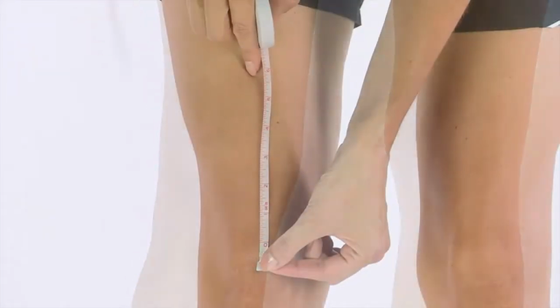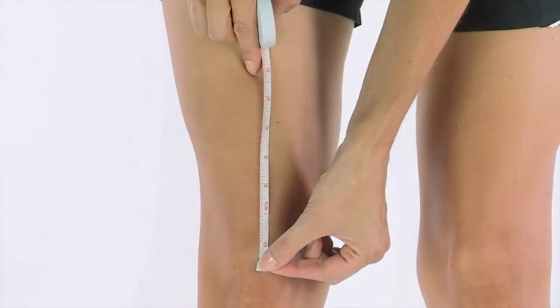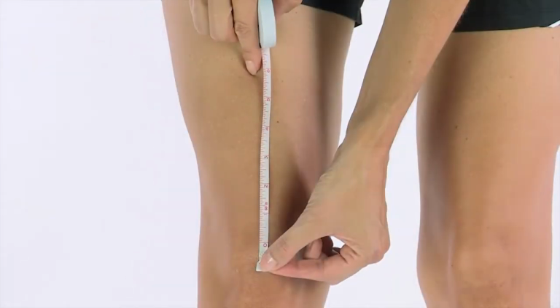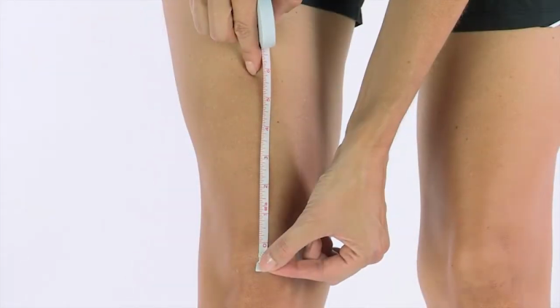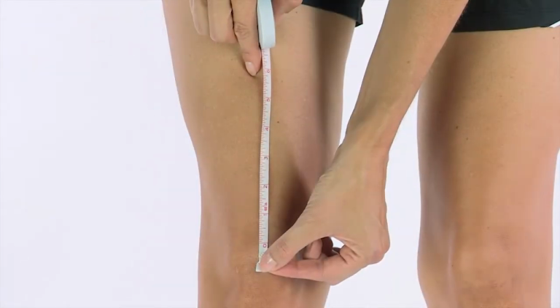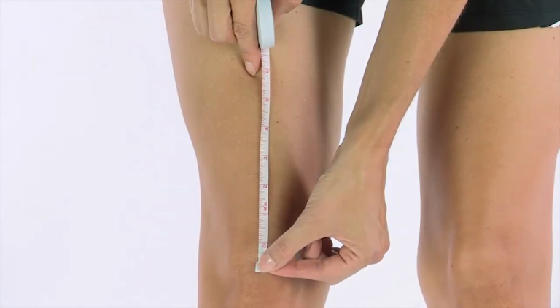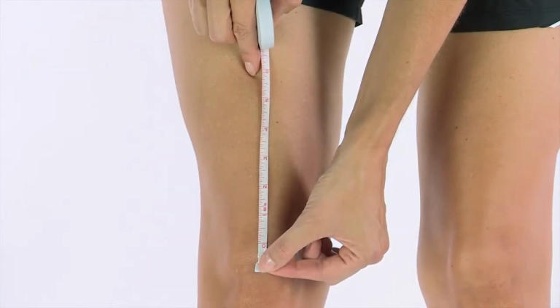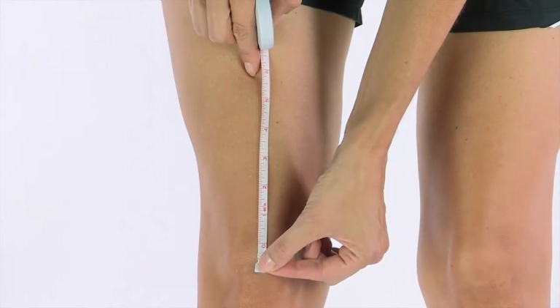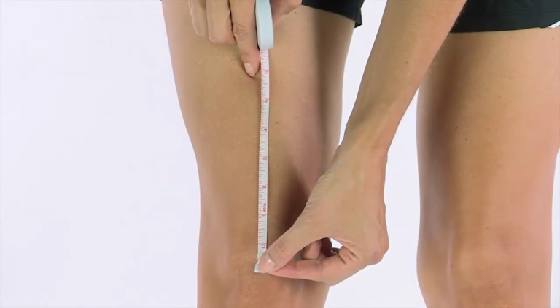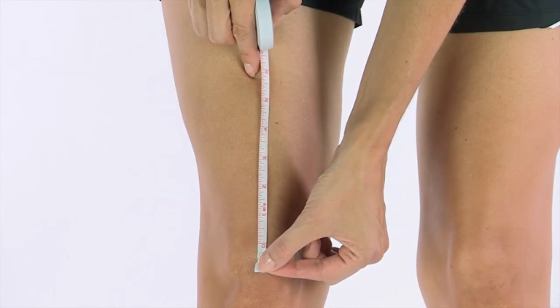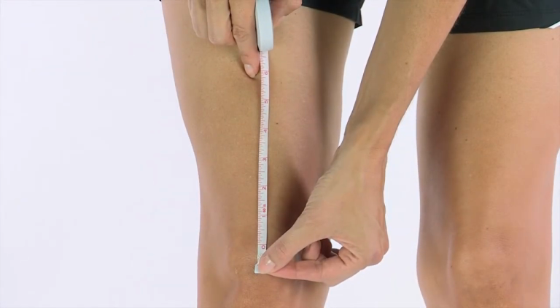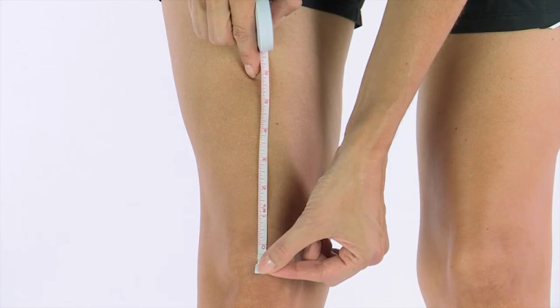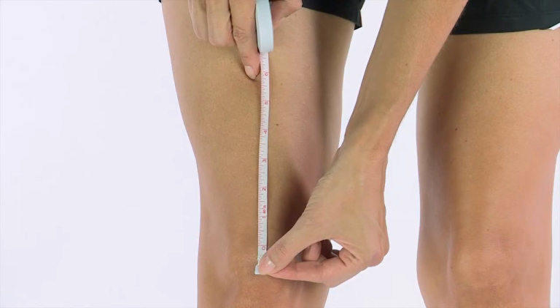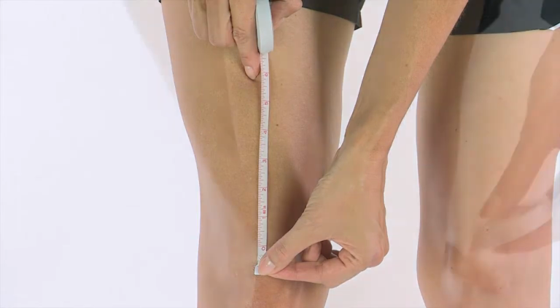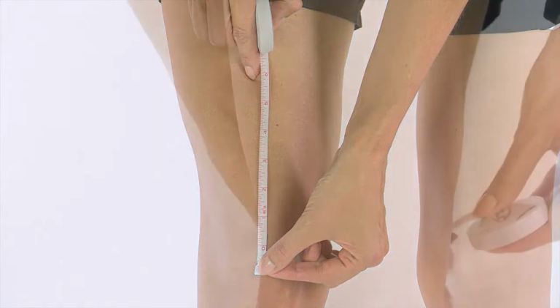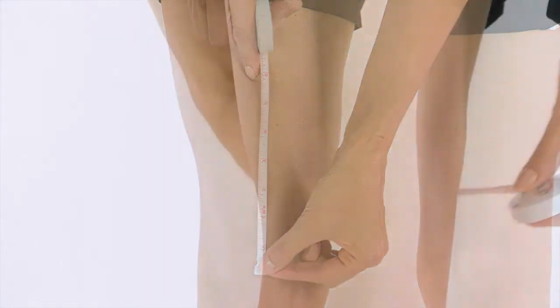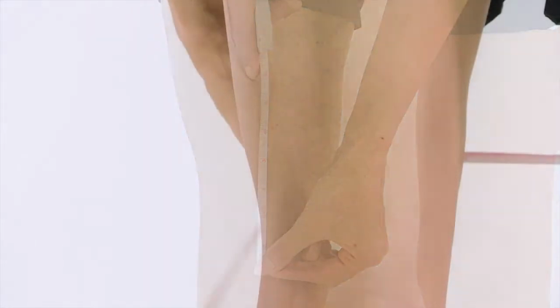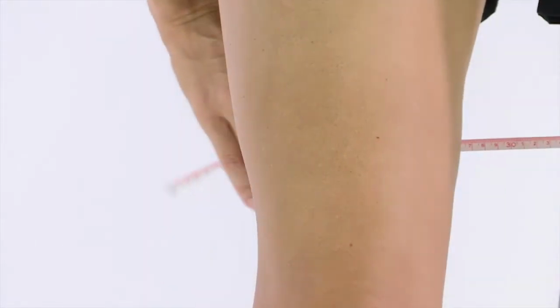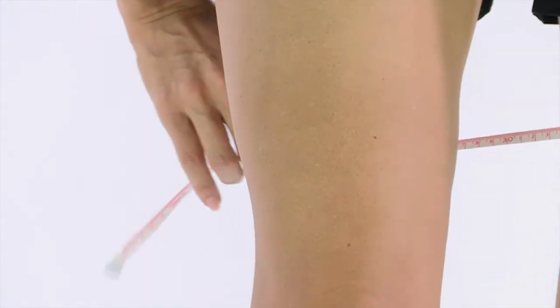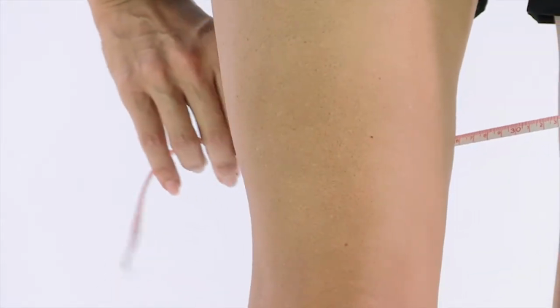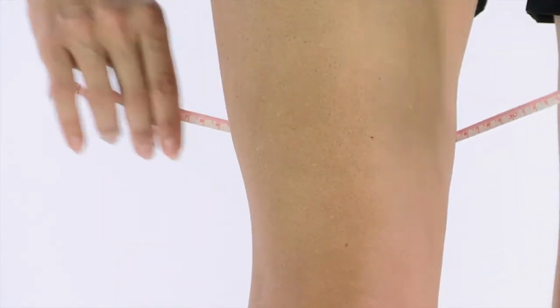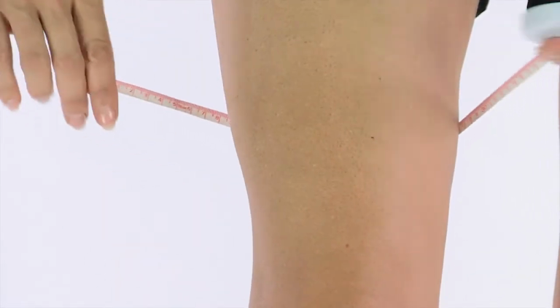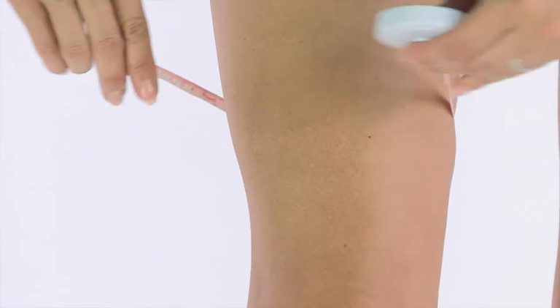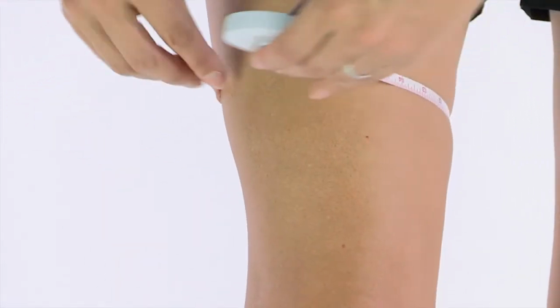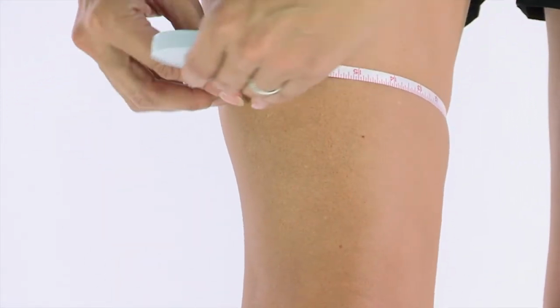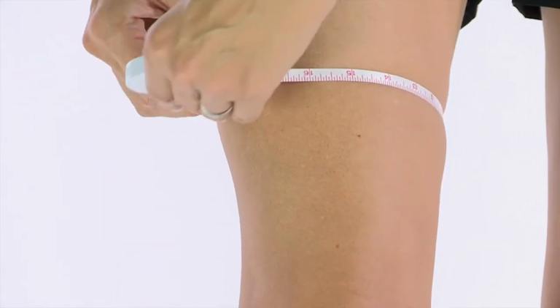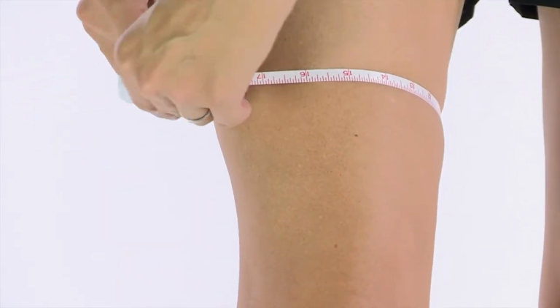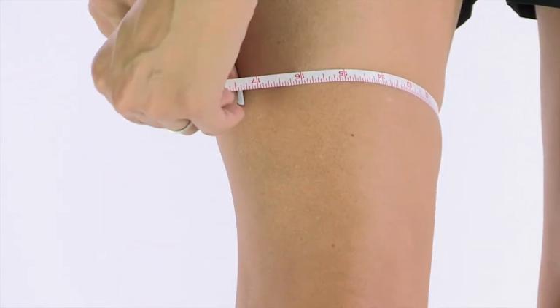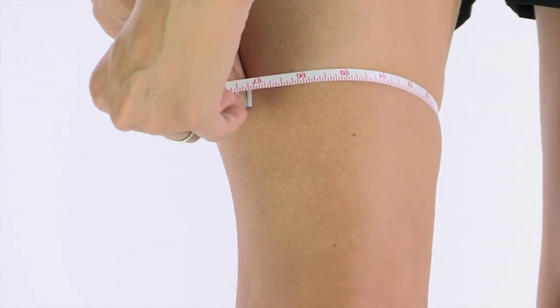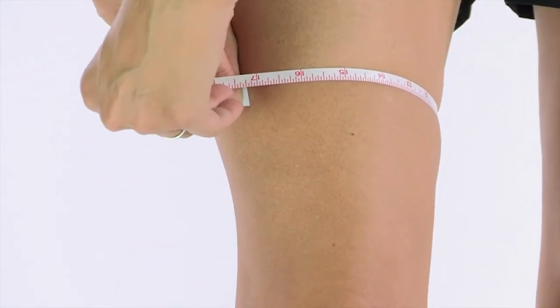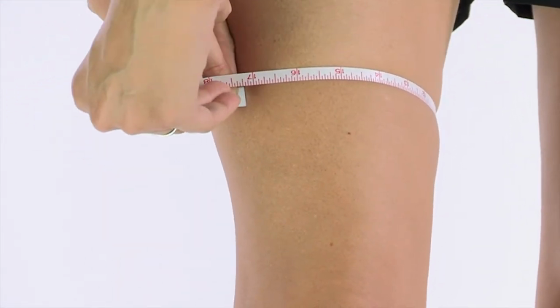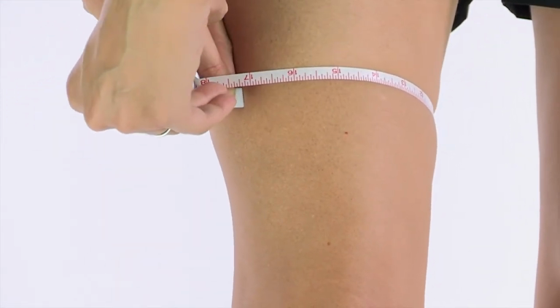Next, measure 6 inches up from the center of your kneecap. At the 6-inch spot, measure the circumference of your thigh.